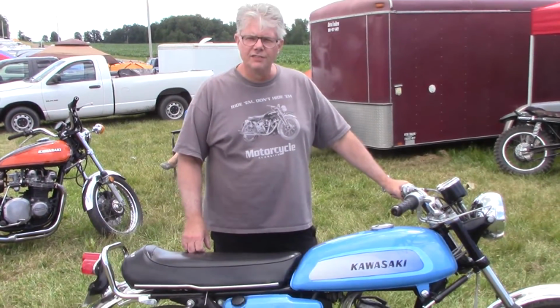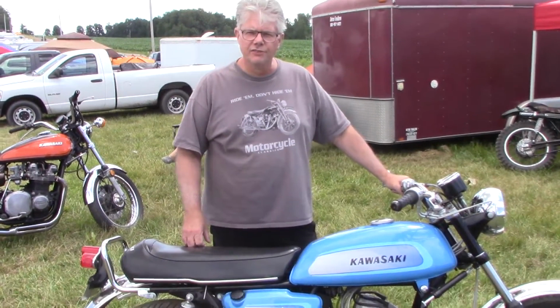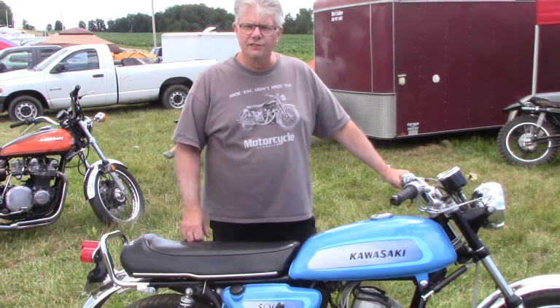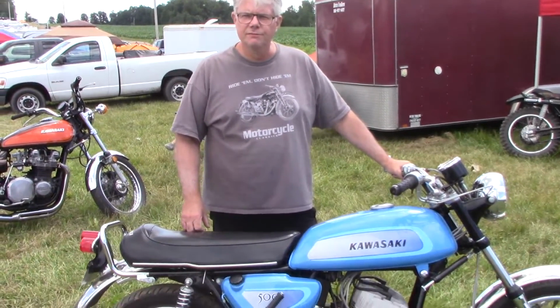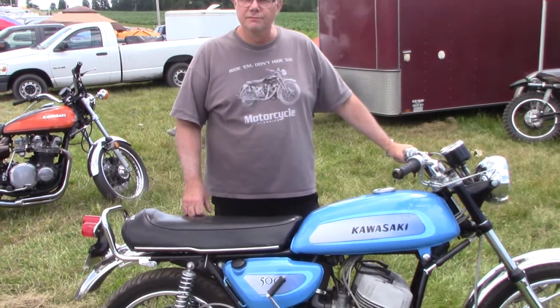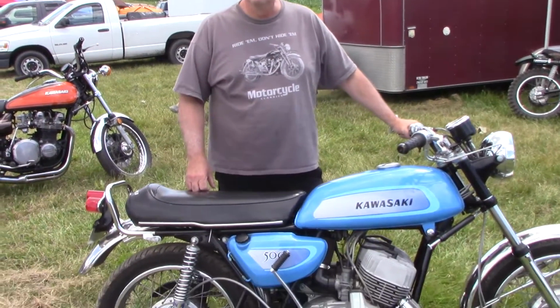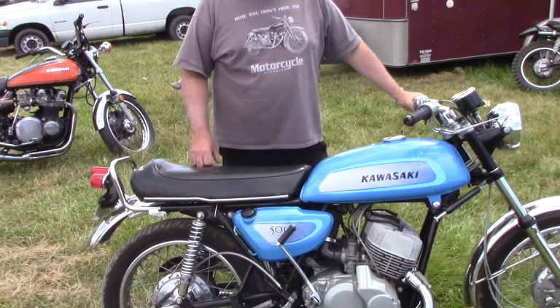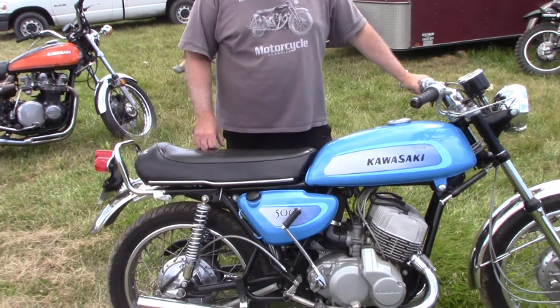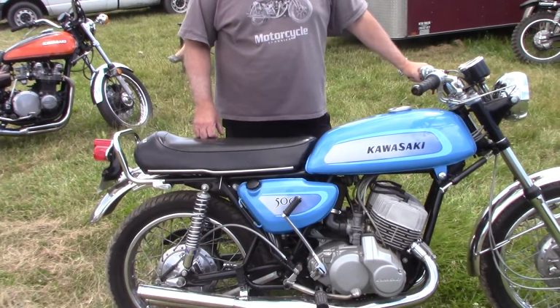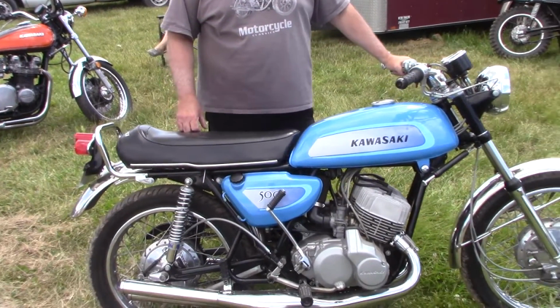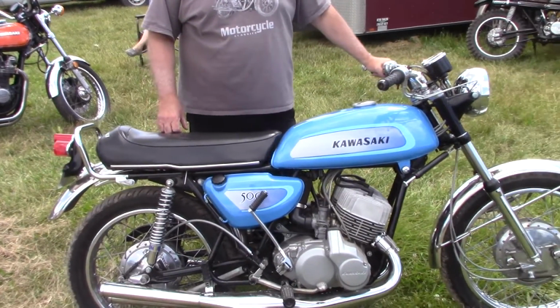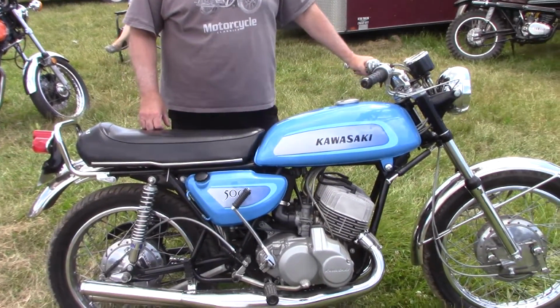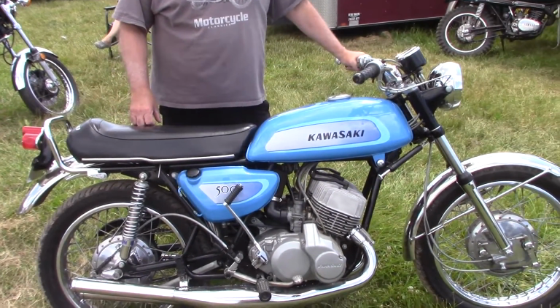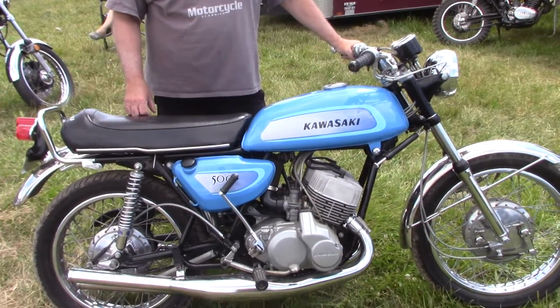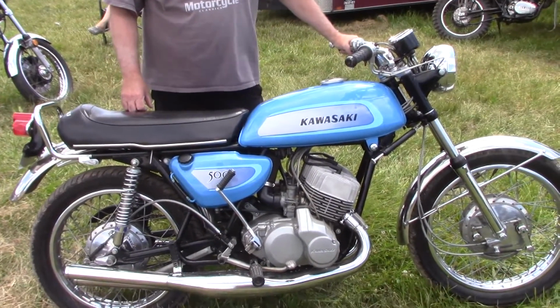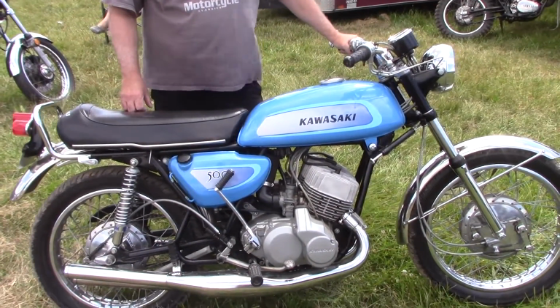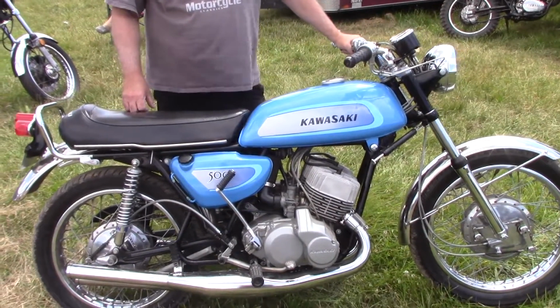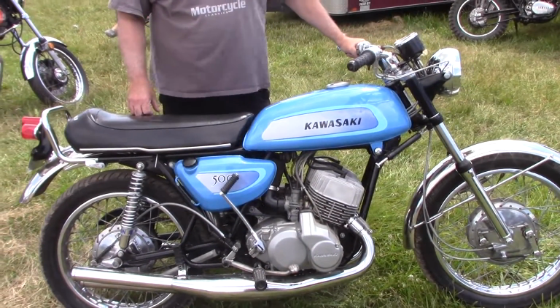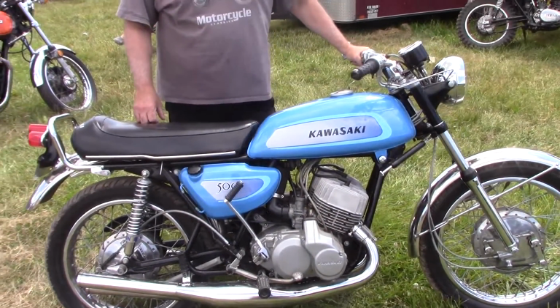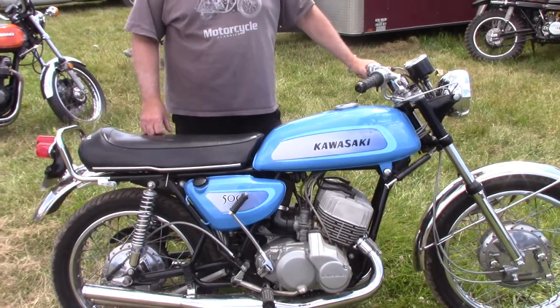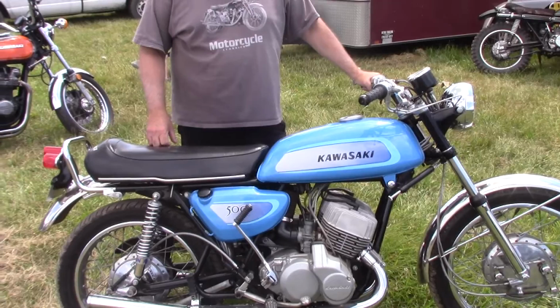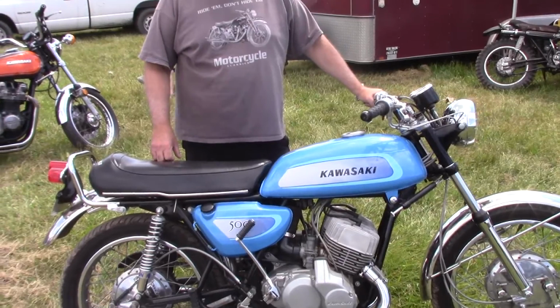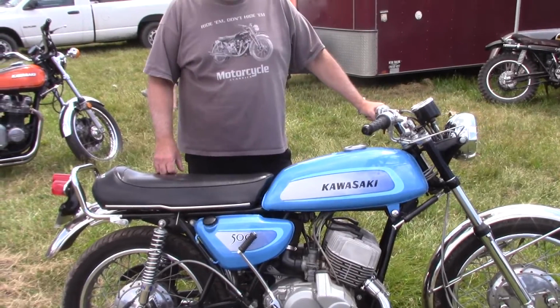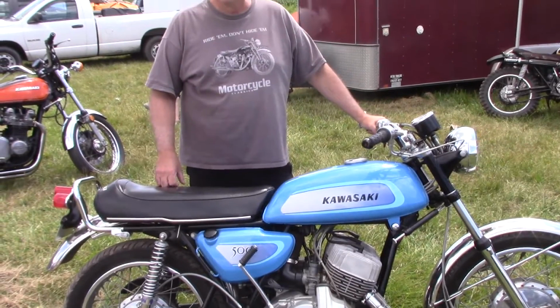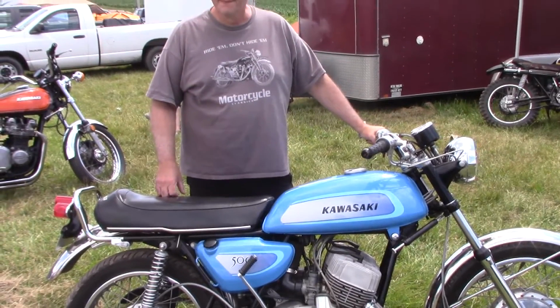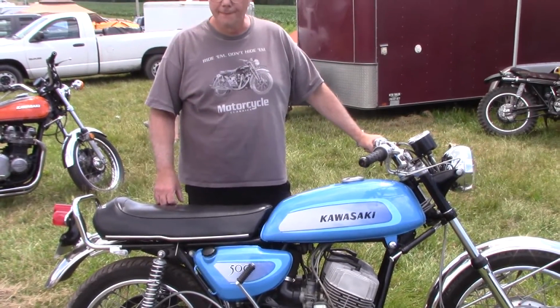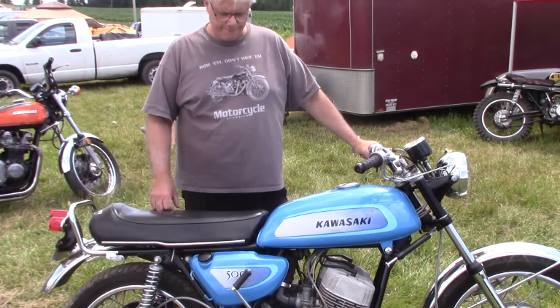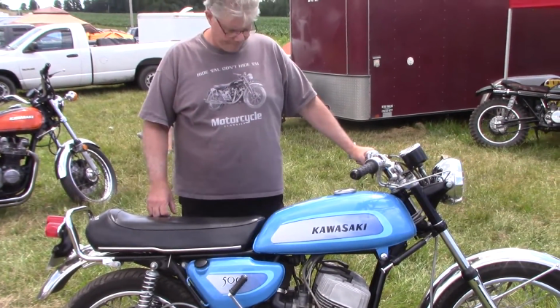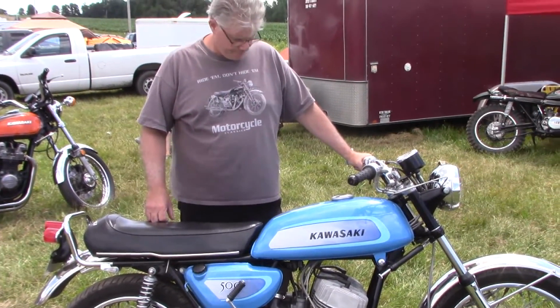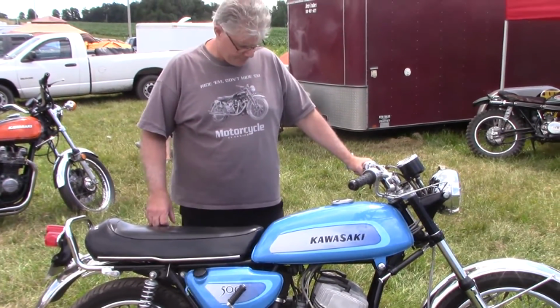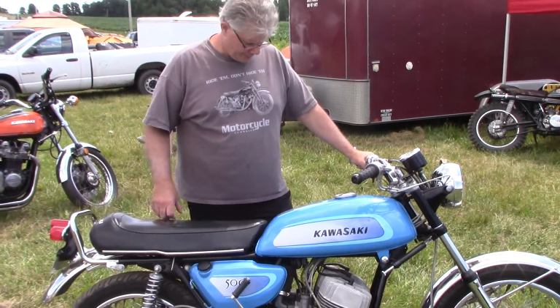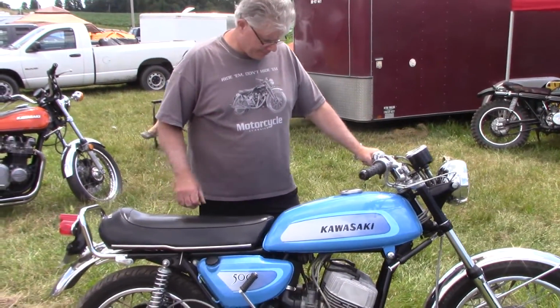It's a great bike, it's lots of fun. Sounds great, looks good. I appreciate you sharing this with us, Joe.